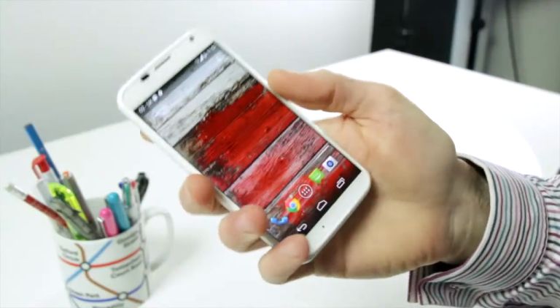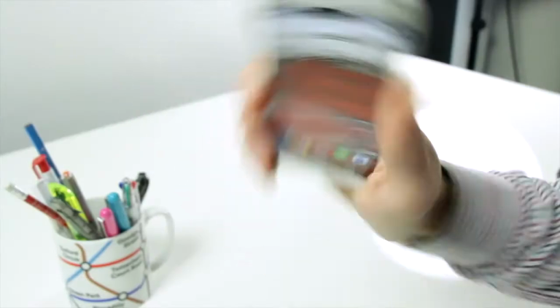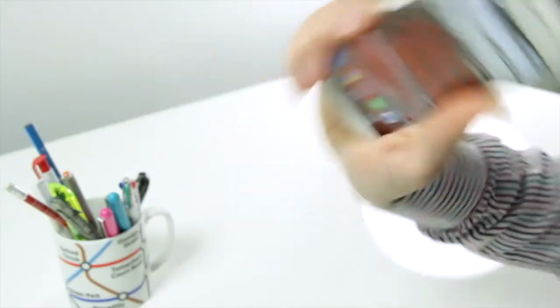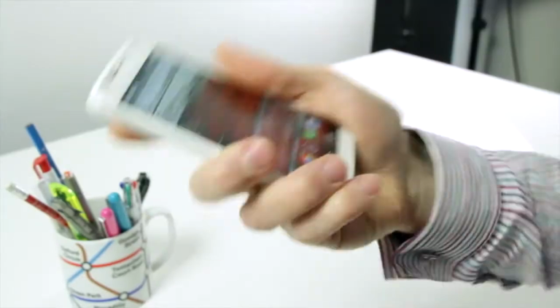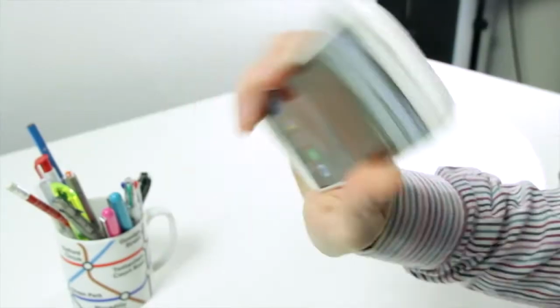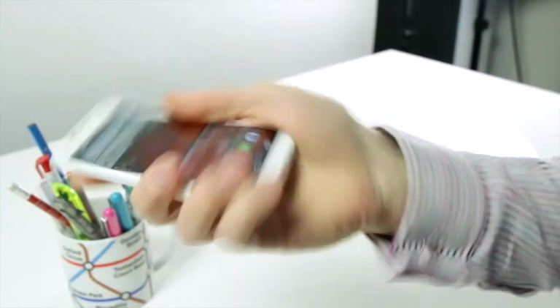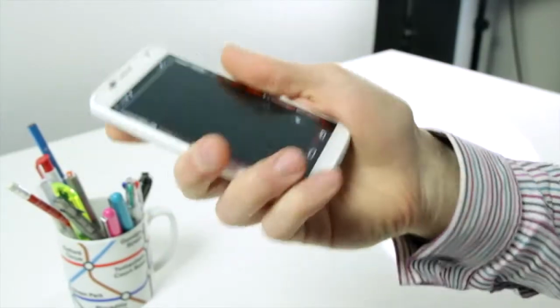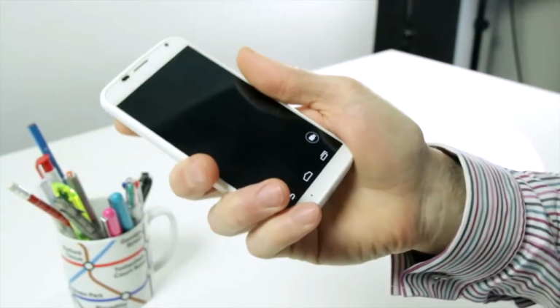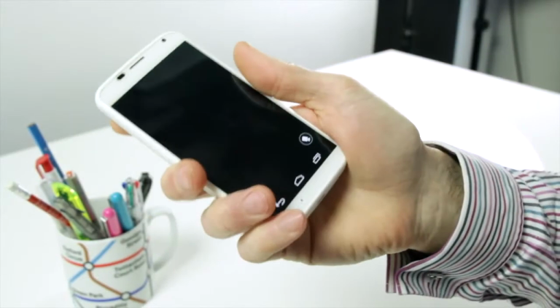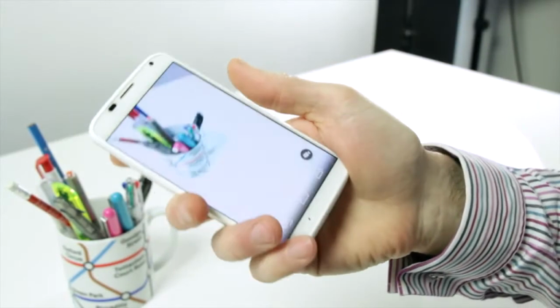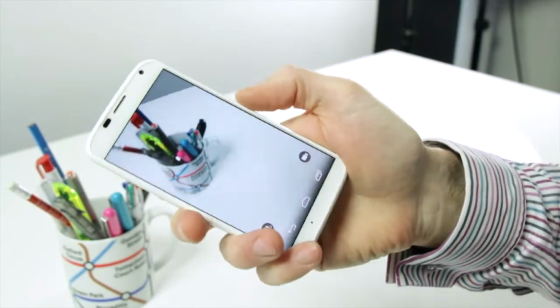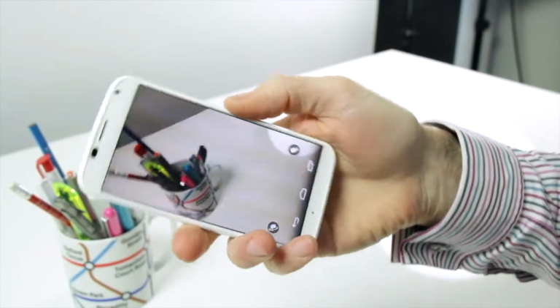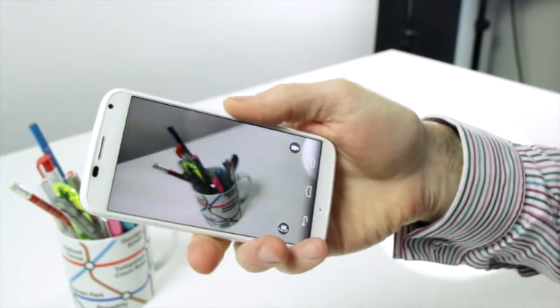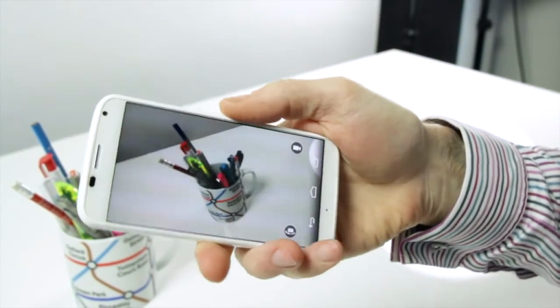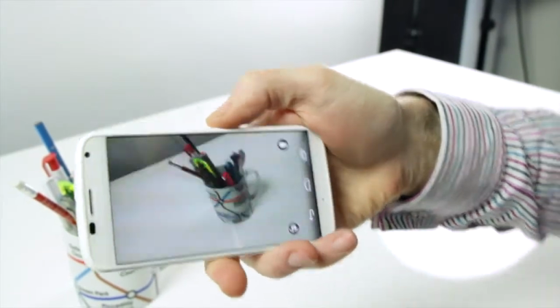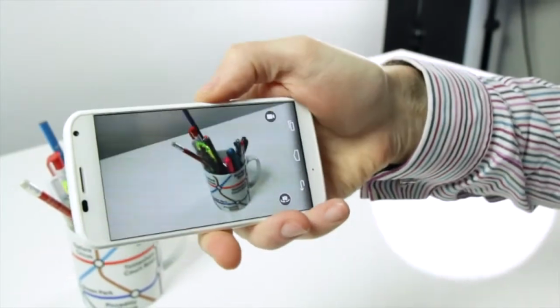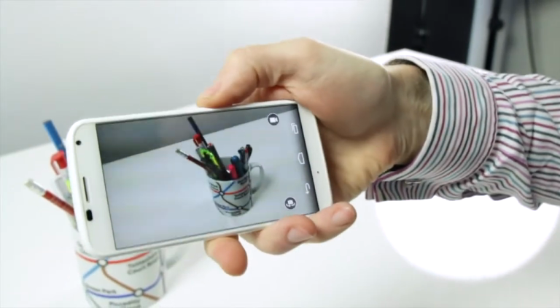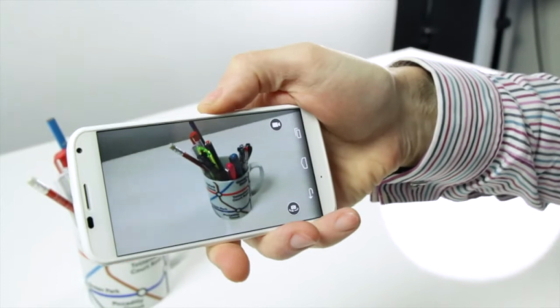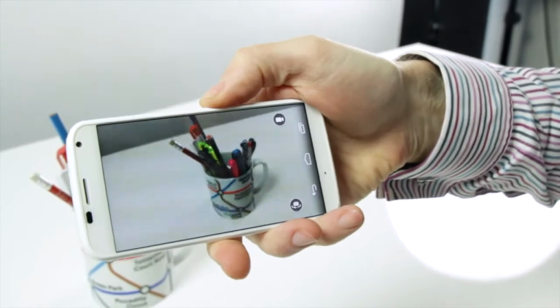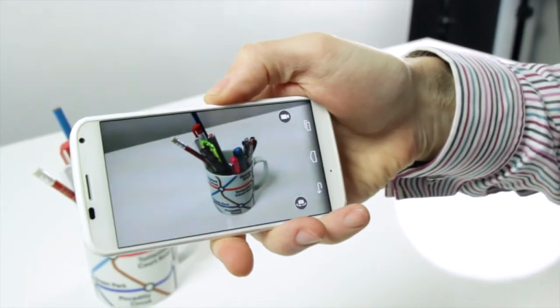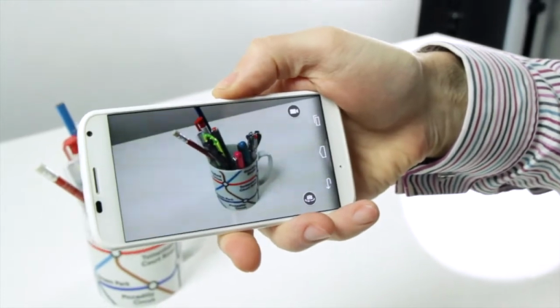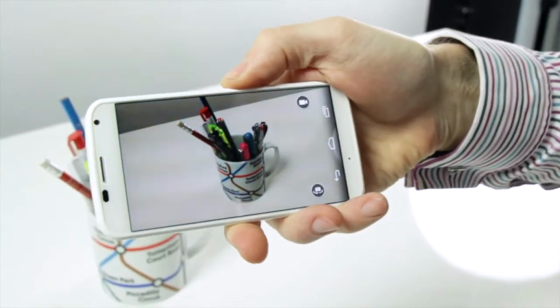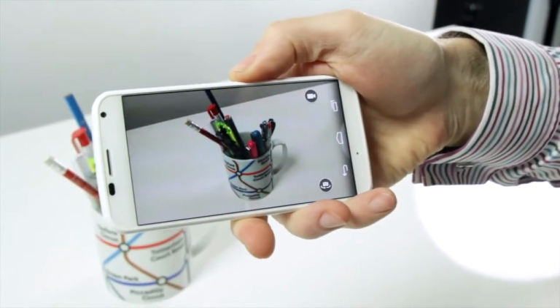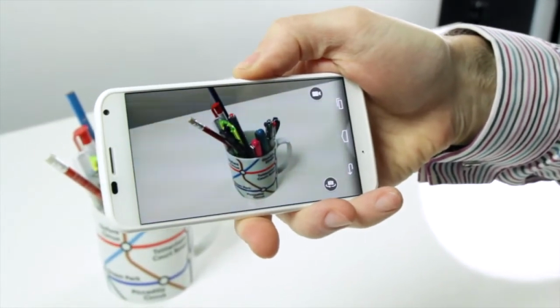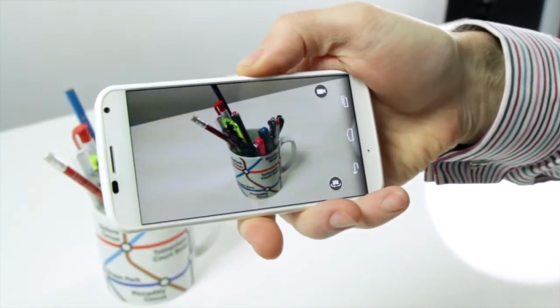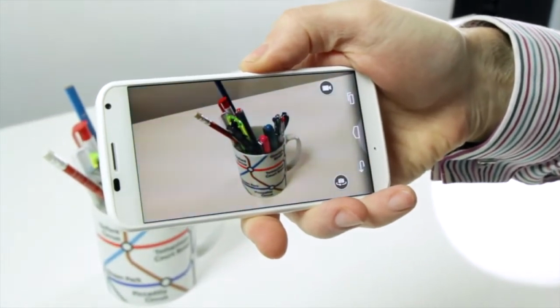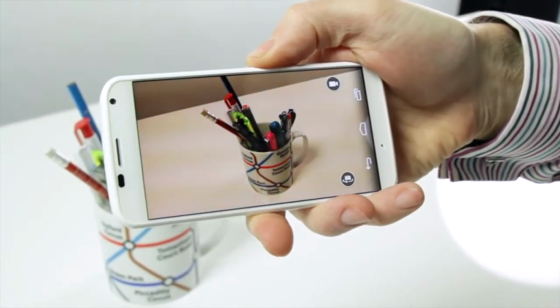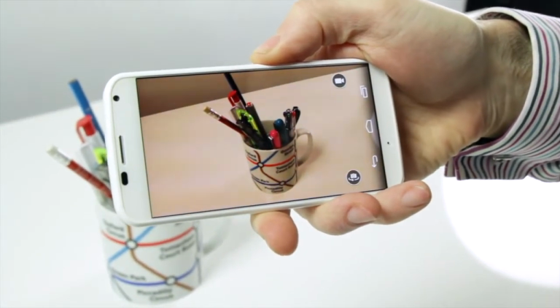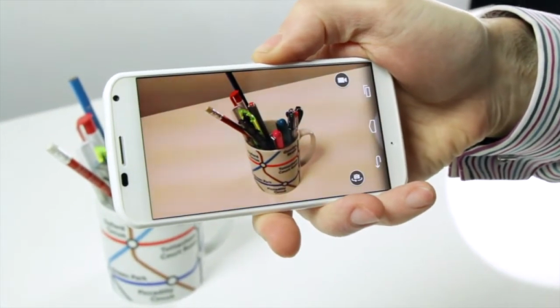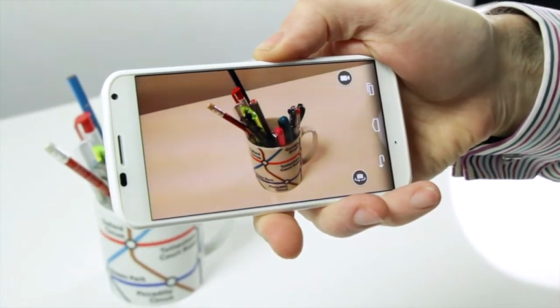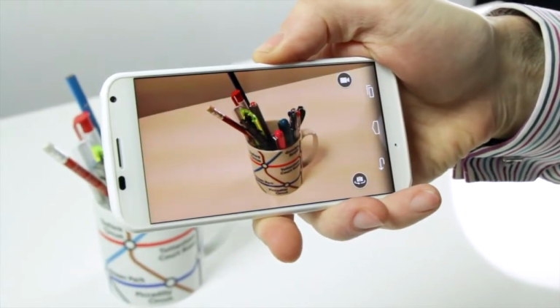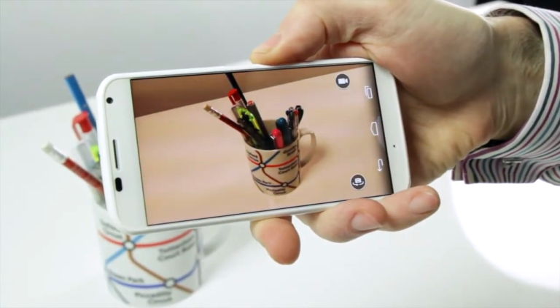Quick capture means you can switch on the camera app by flicking your wrist twice. It's cool, but we'd rather have a dedicated shutter button.